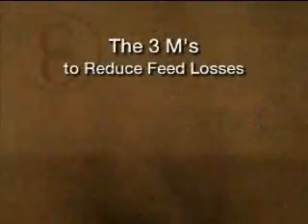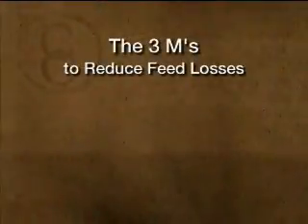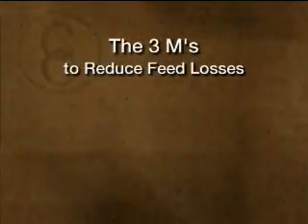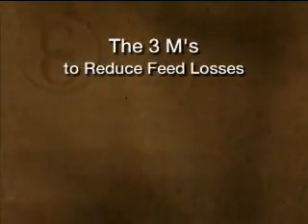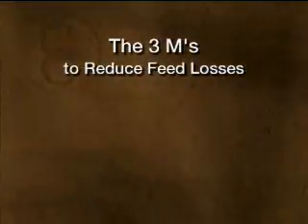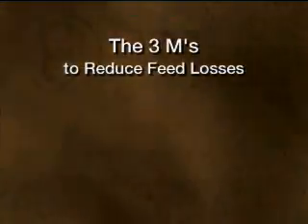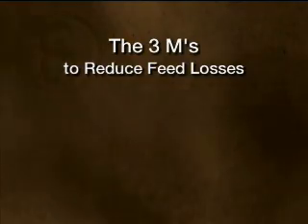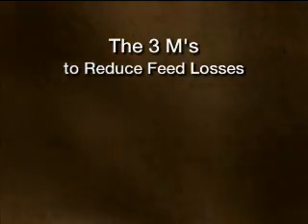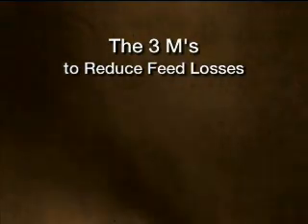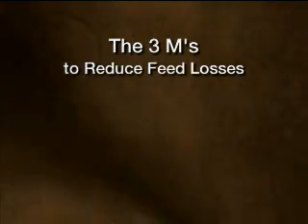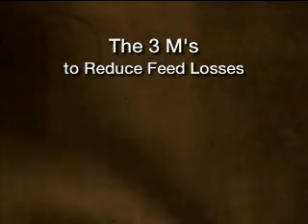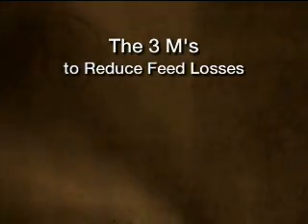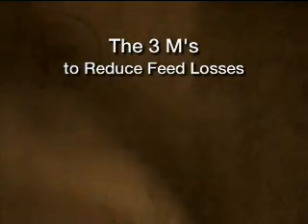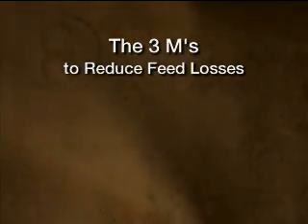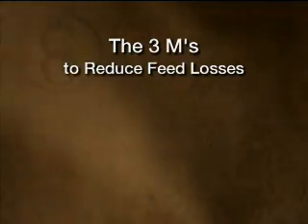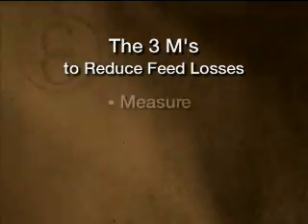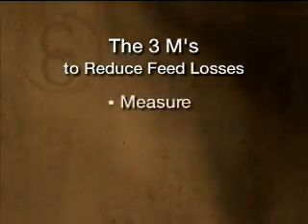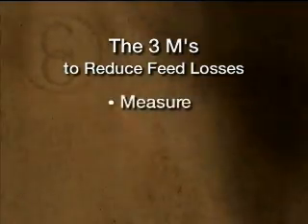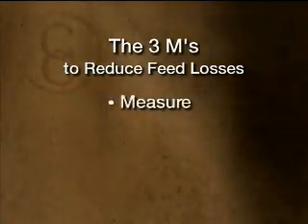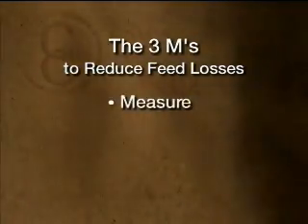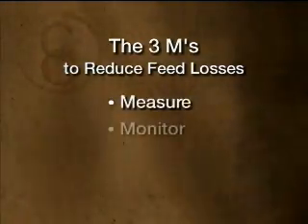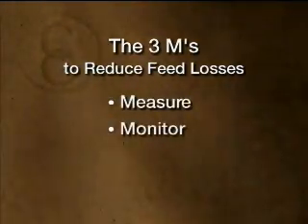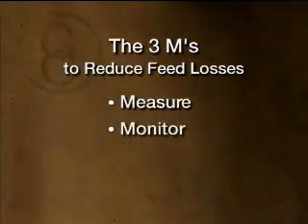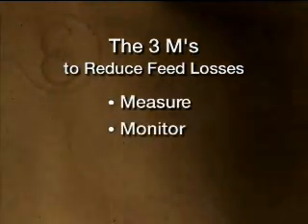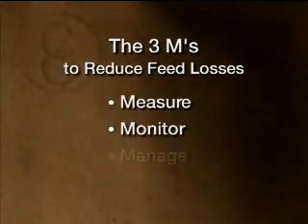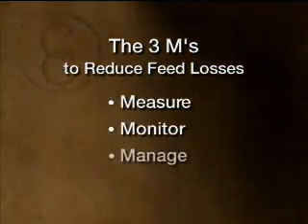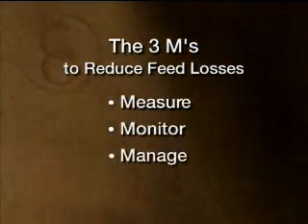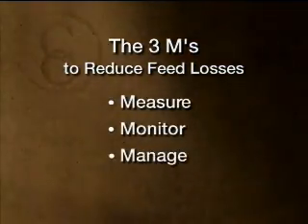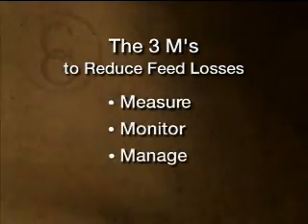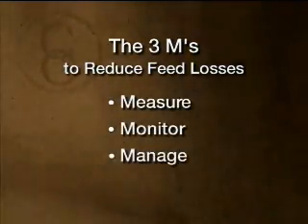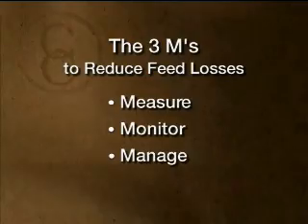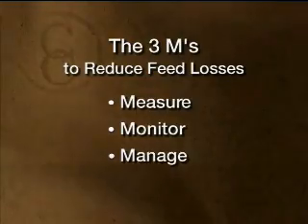which can be as high as 5 to 25%. To reduce those, we really think of the 3Ms — those 3Ms being to measure, monitor, and manage those feed losses.